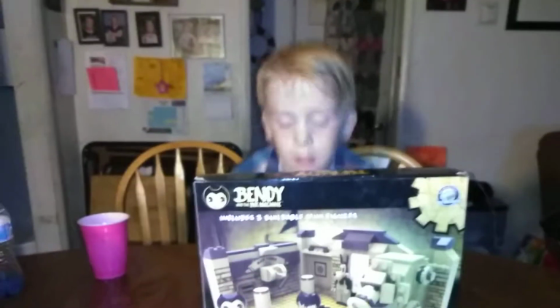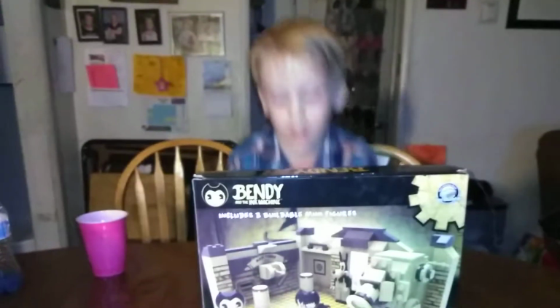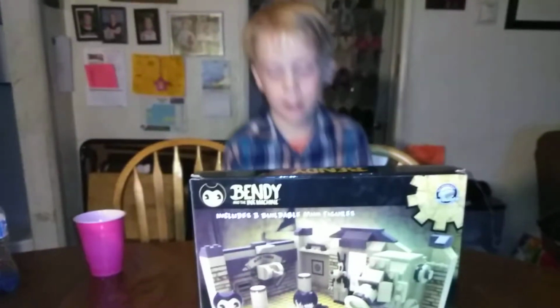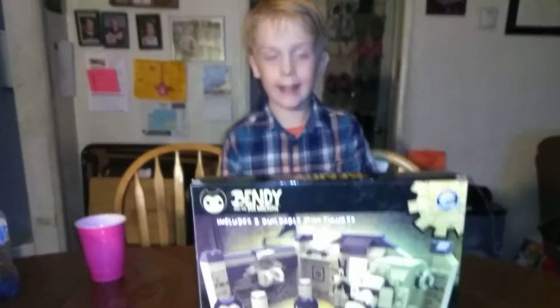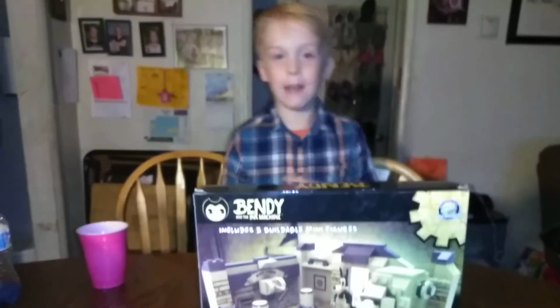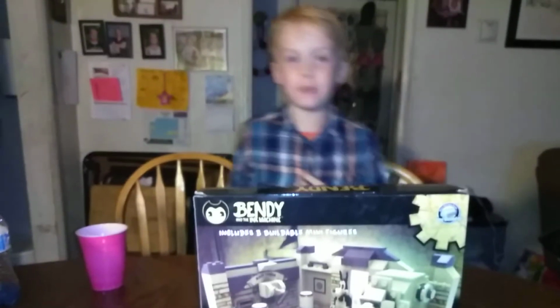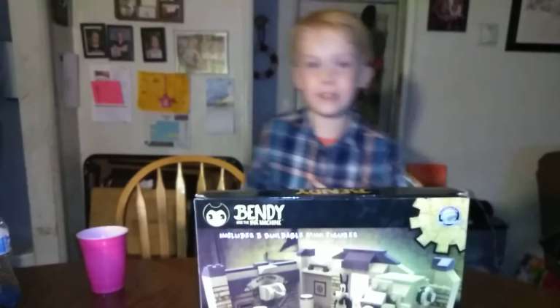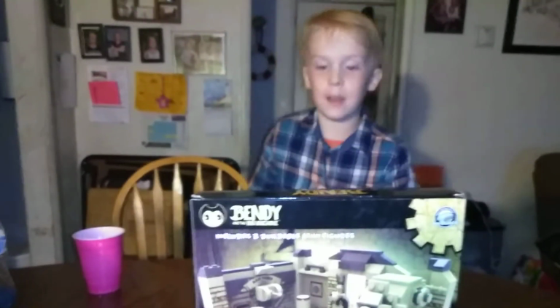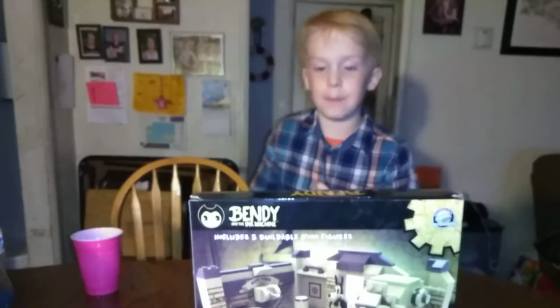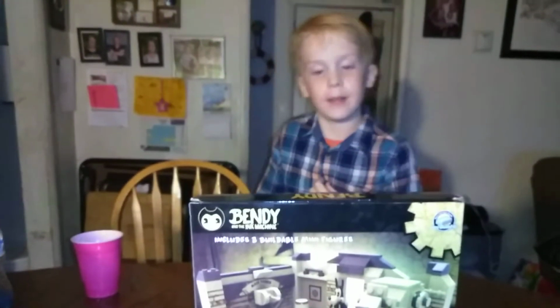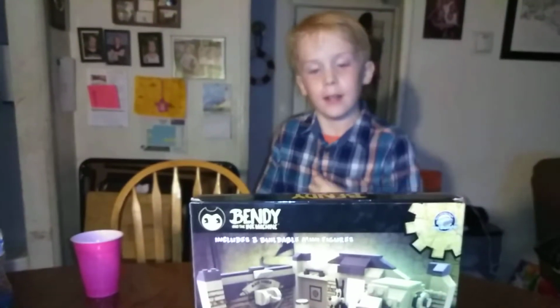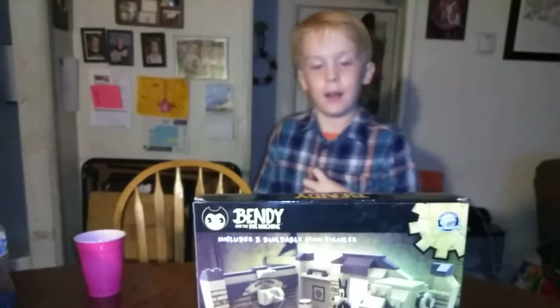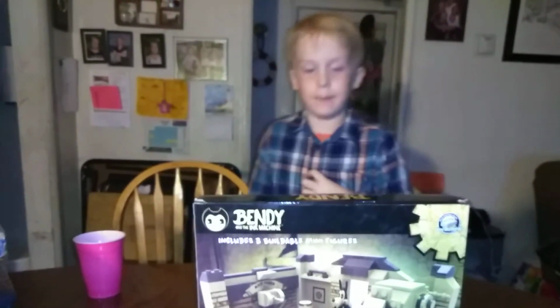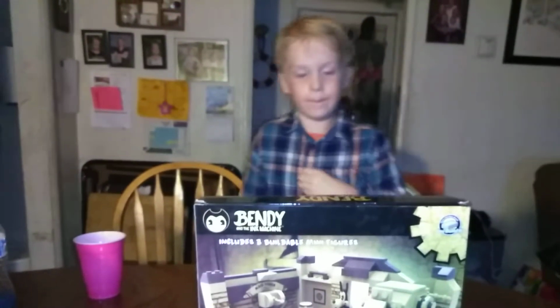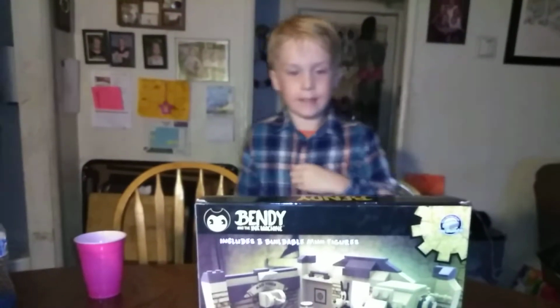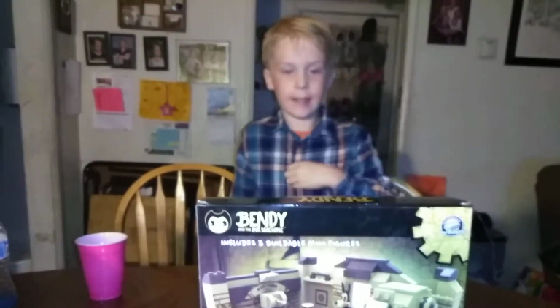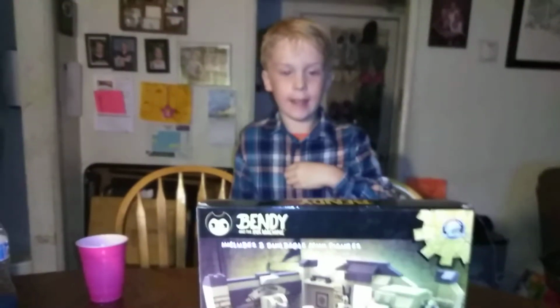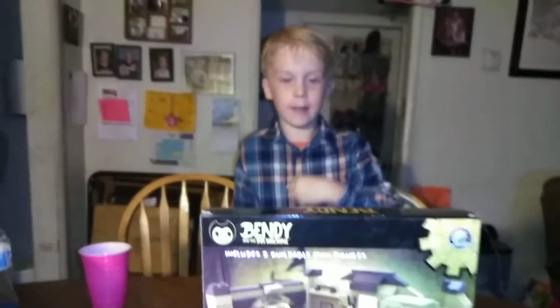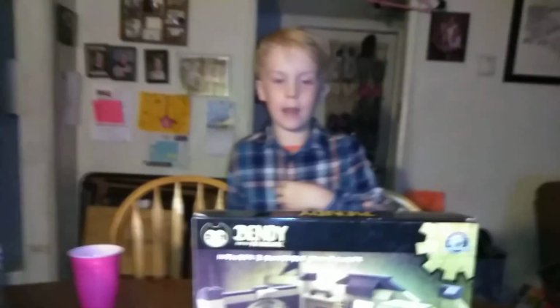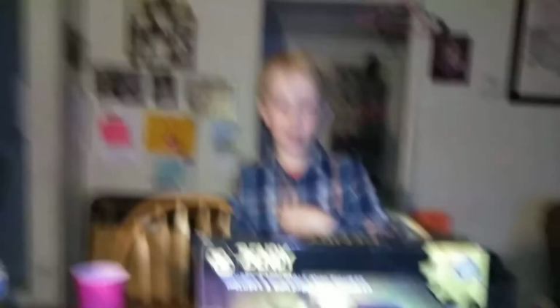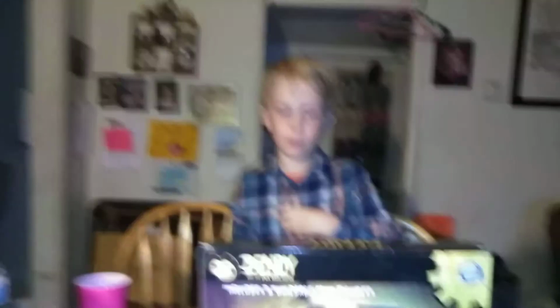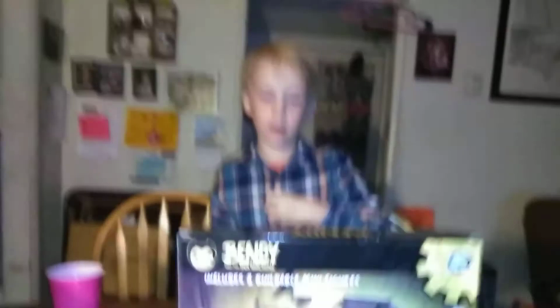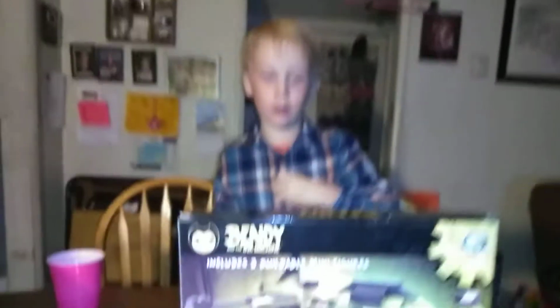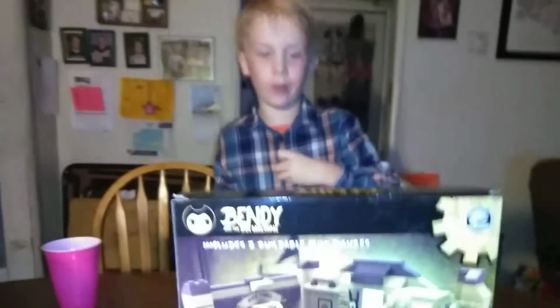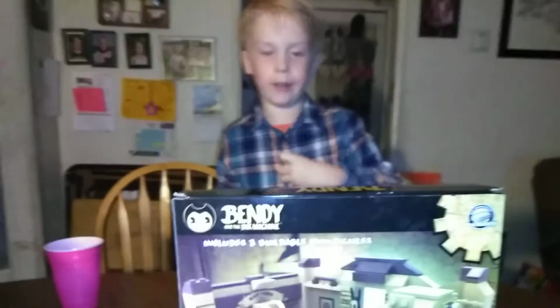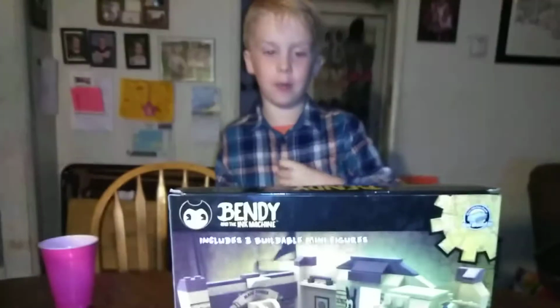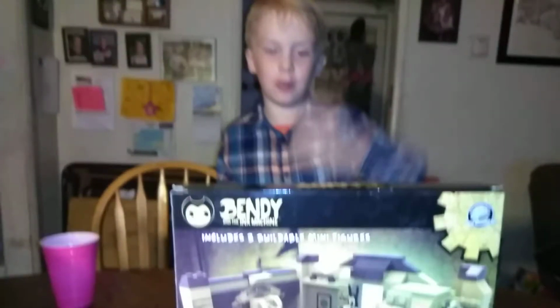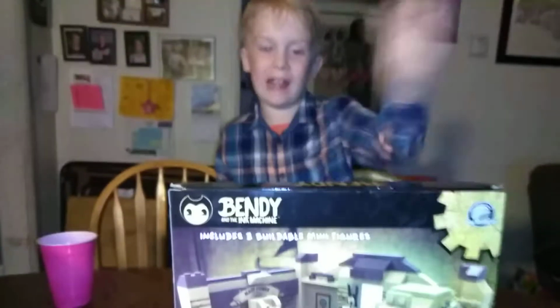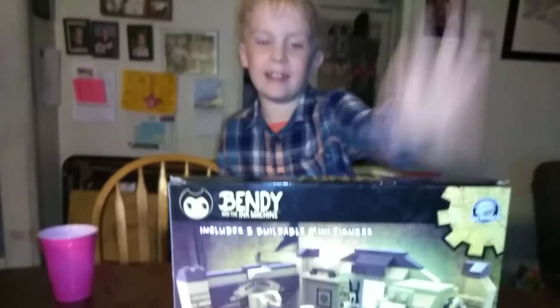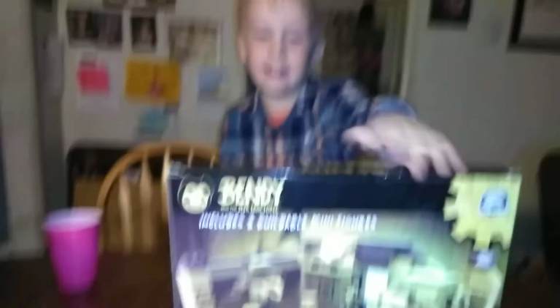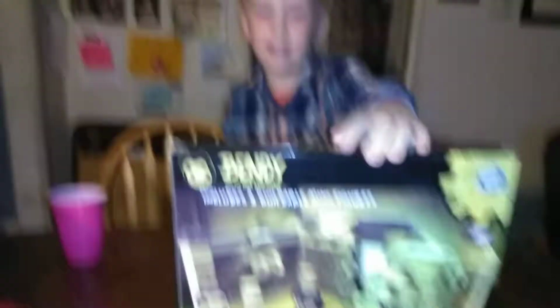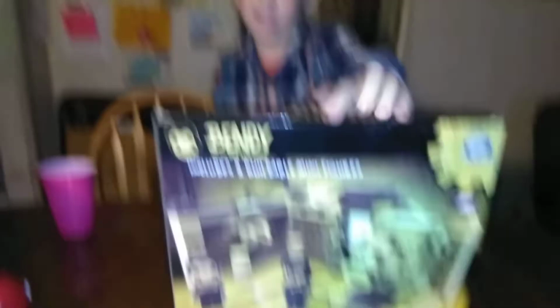Hey guys, what's up? Today we're going to look at this thing.